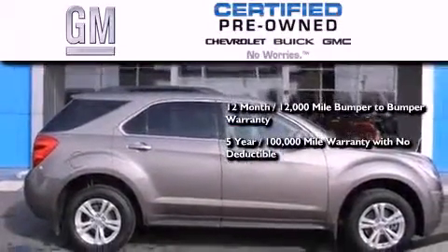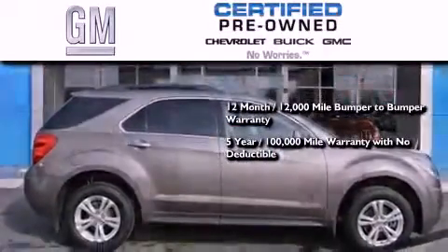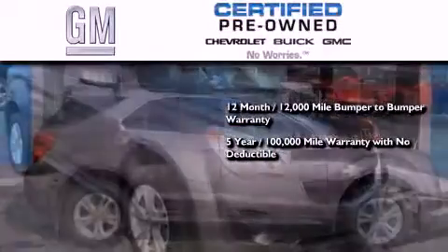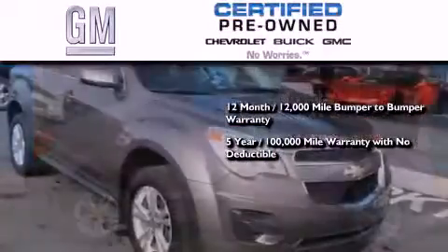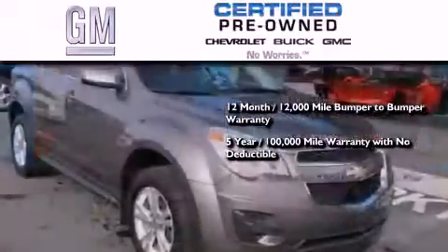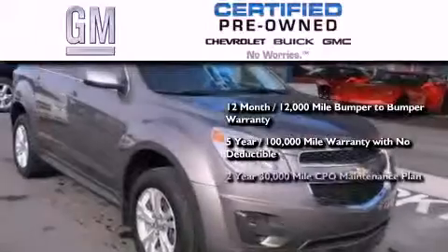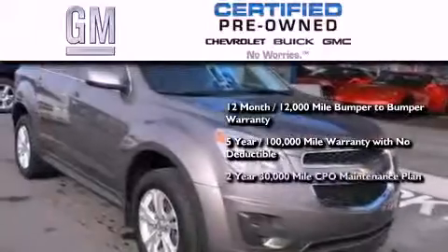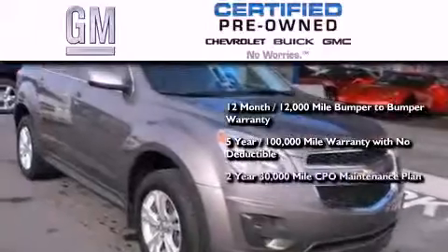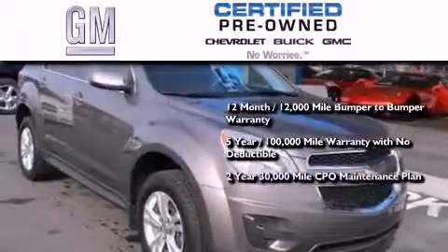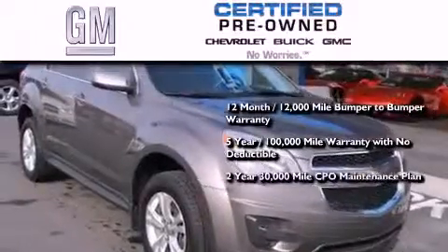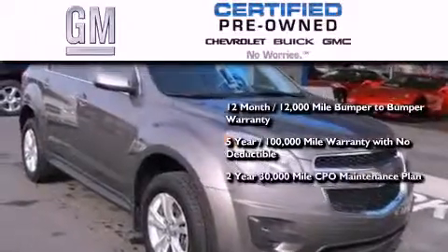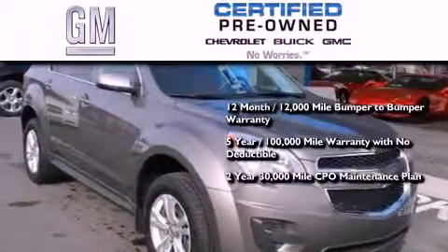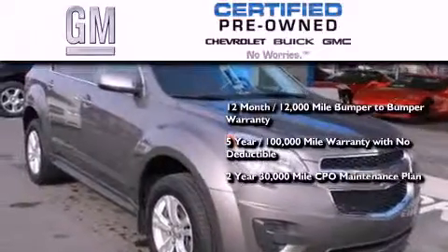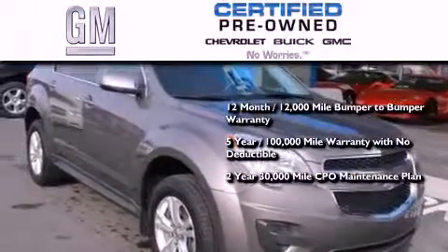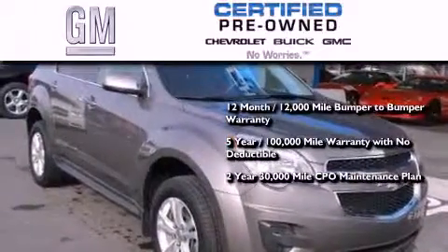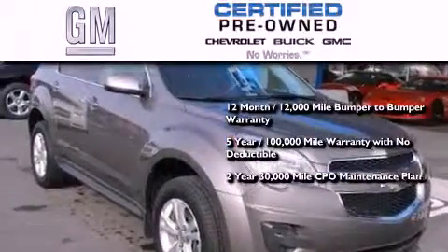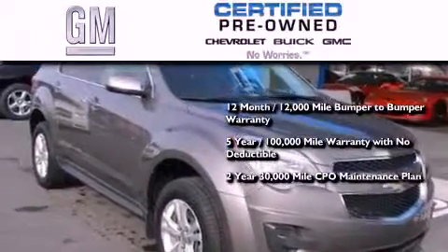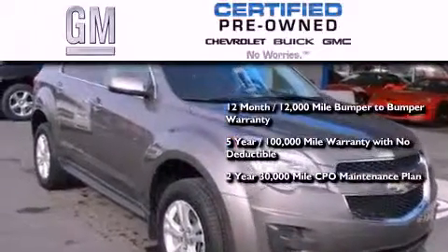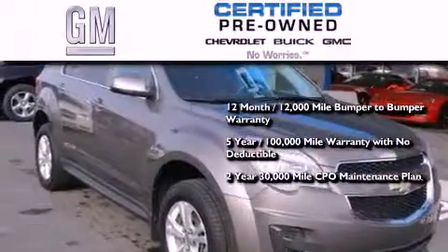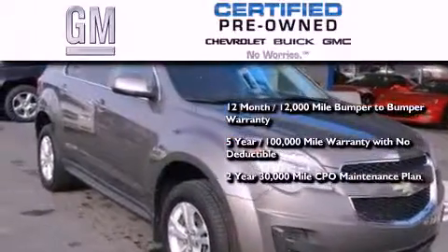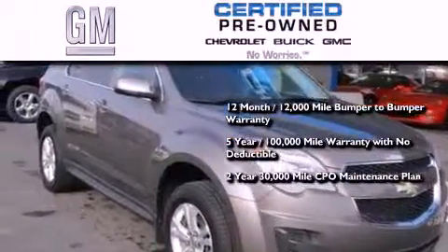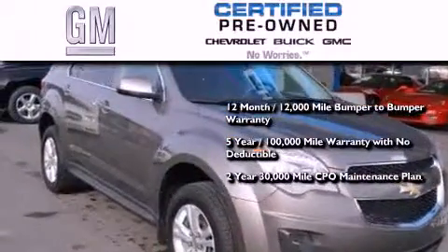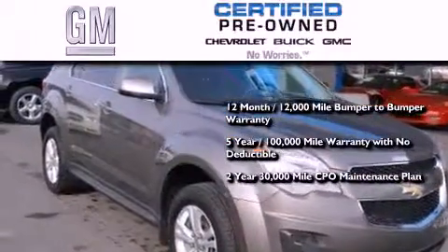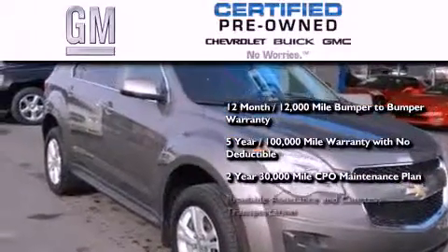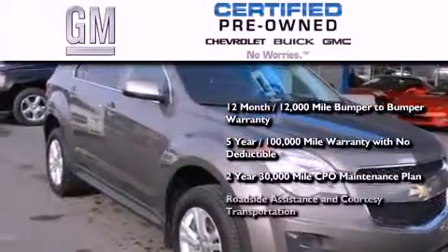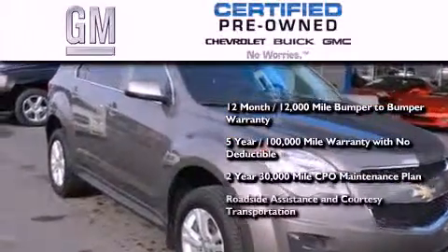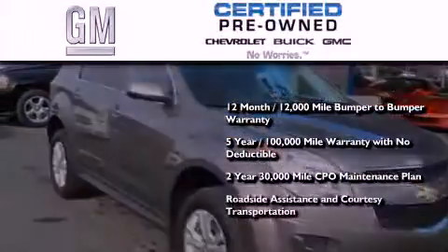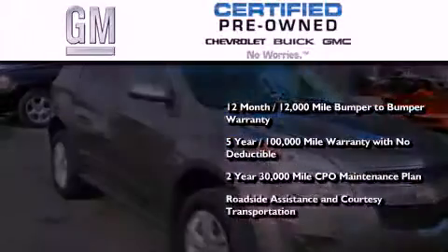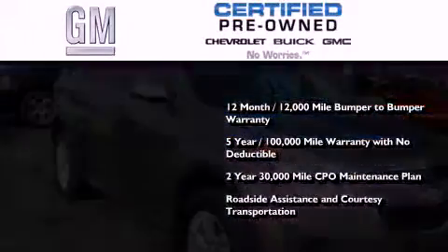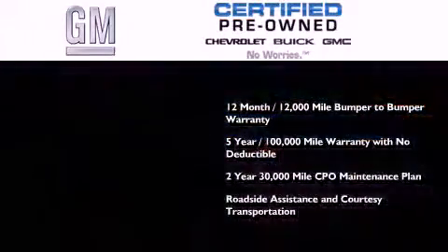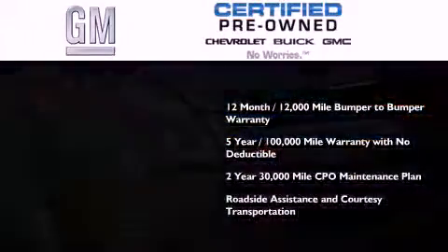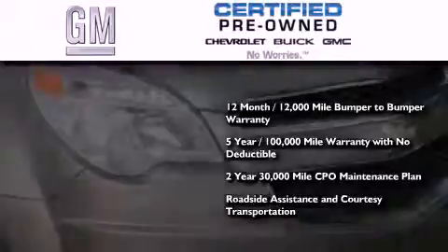A strict factory set 117 point inspection, plus roadside assistance and courtesy transportation are also included with GM certification.